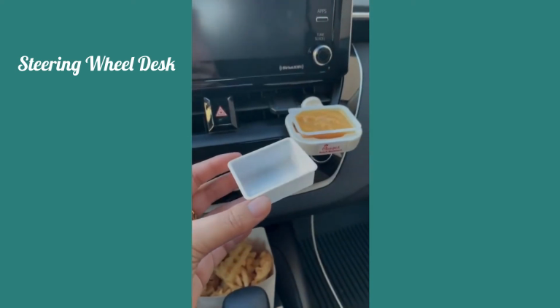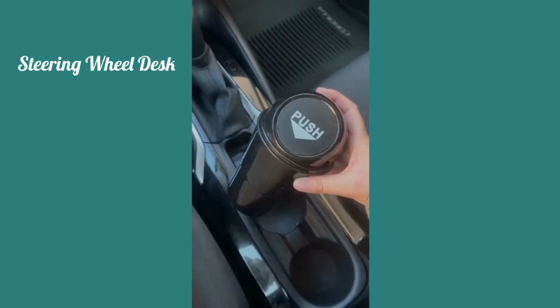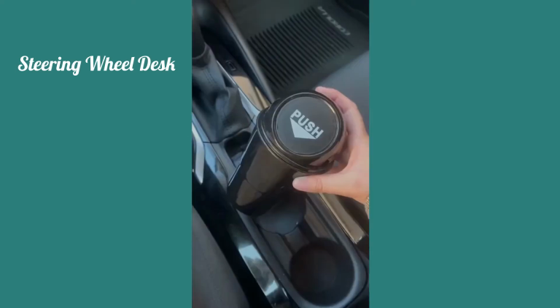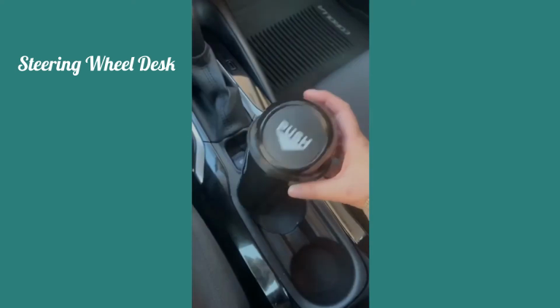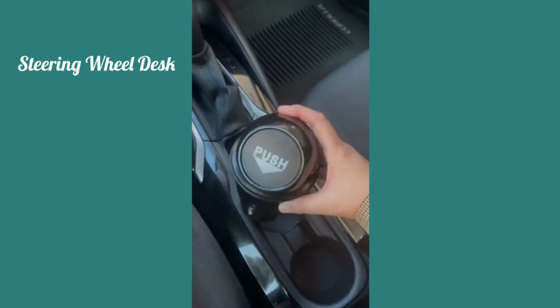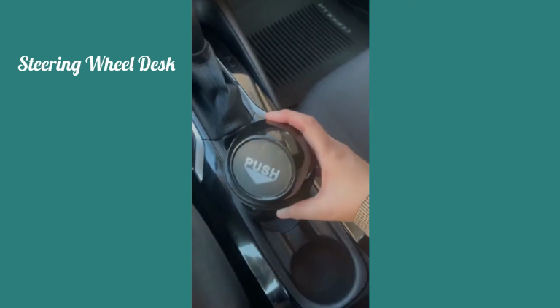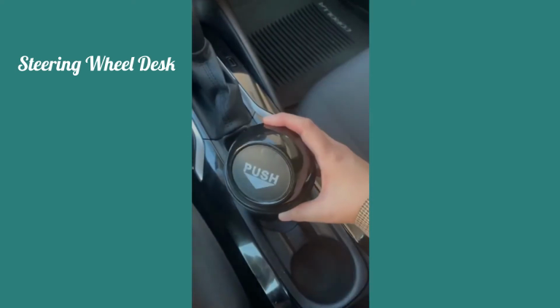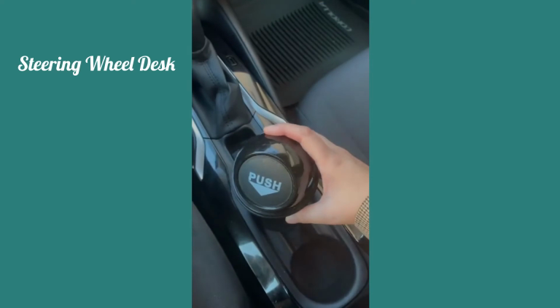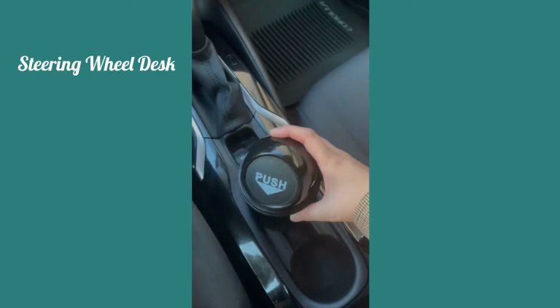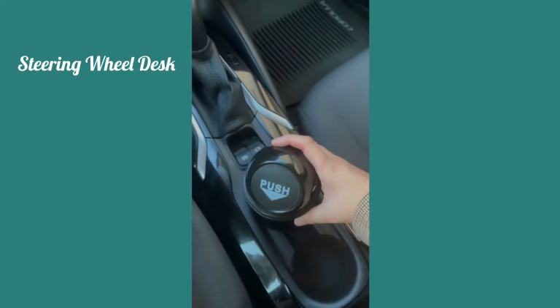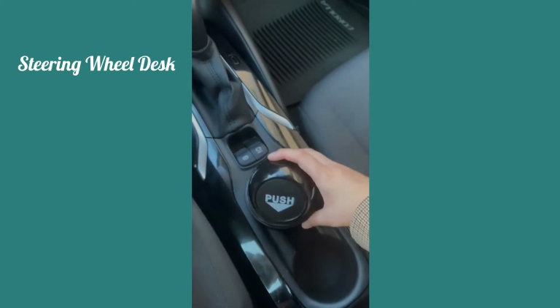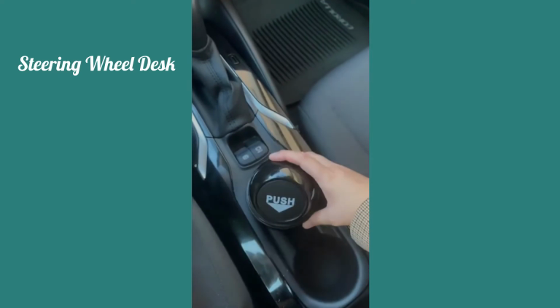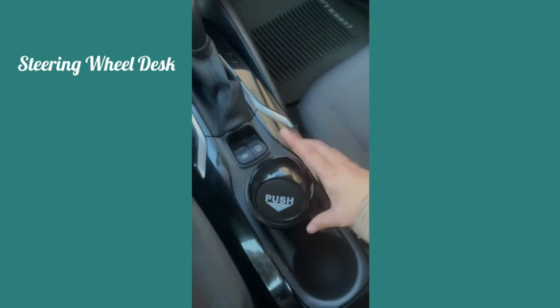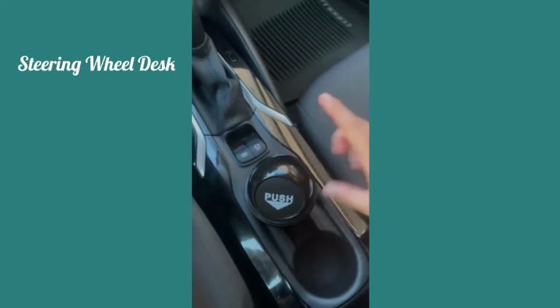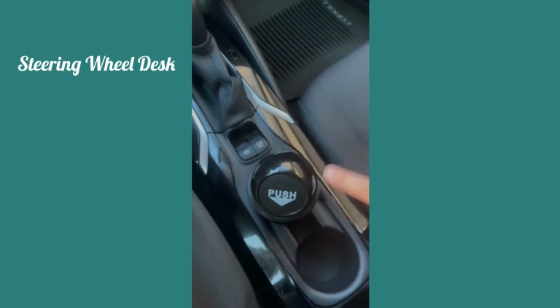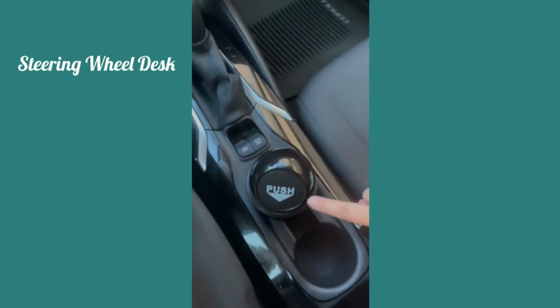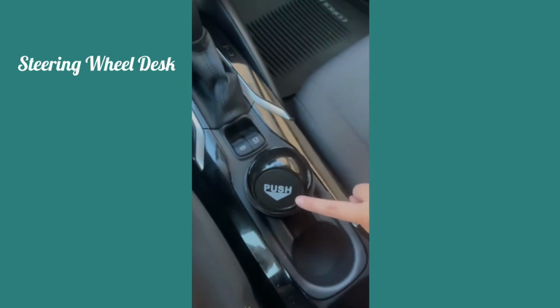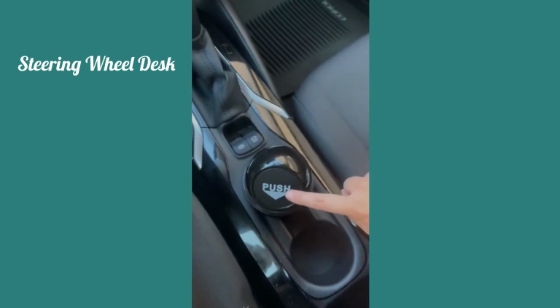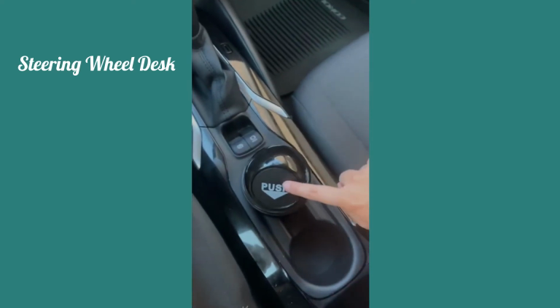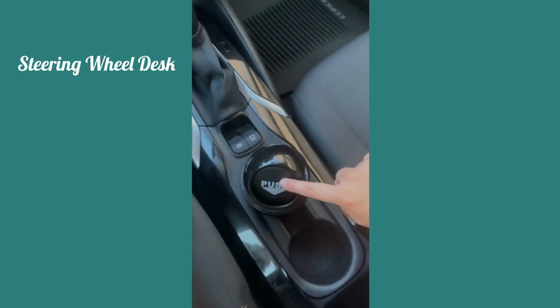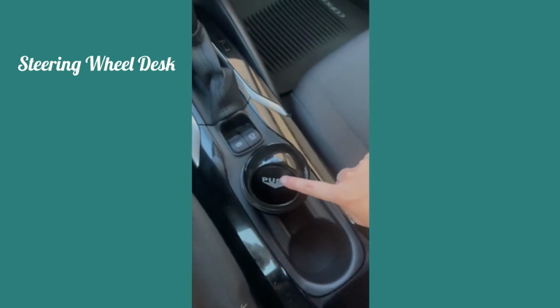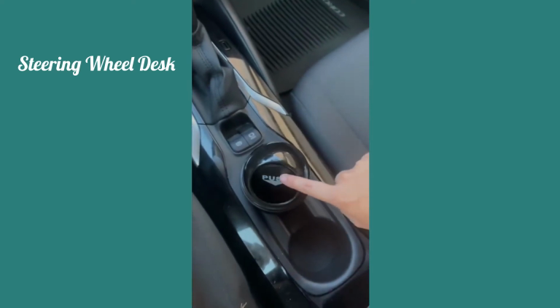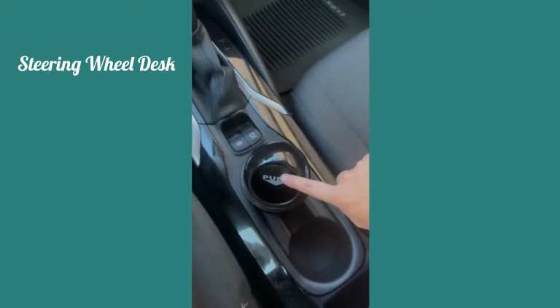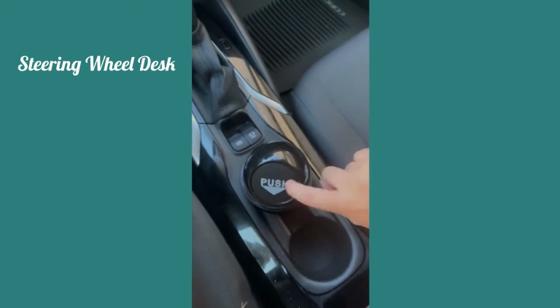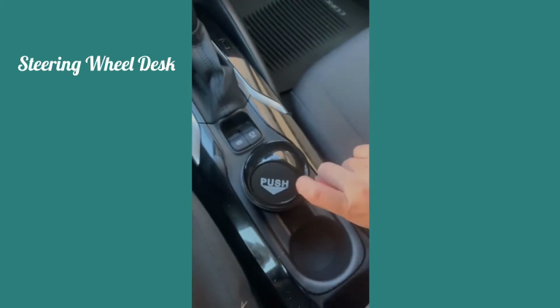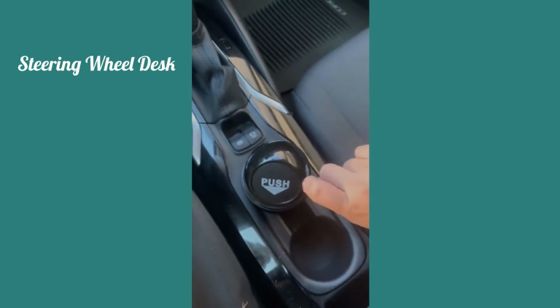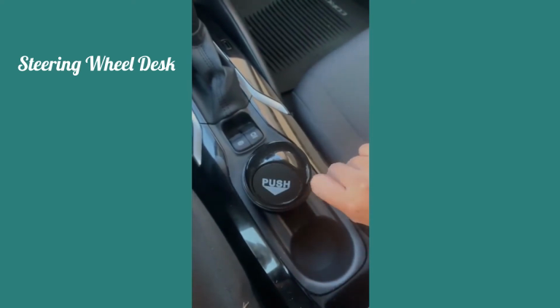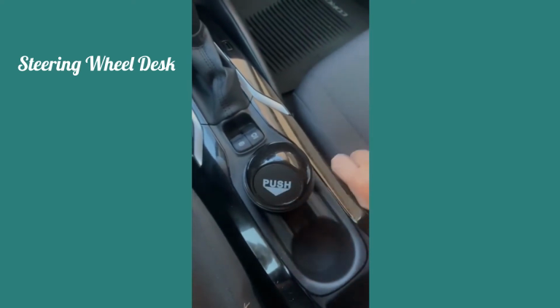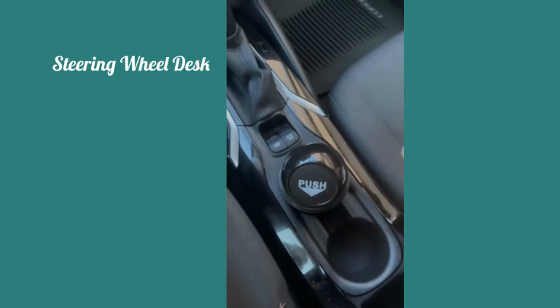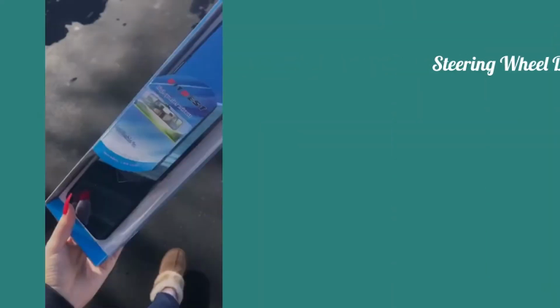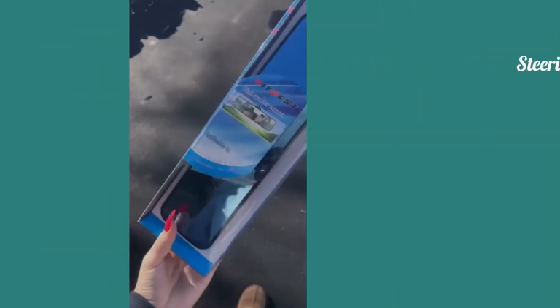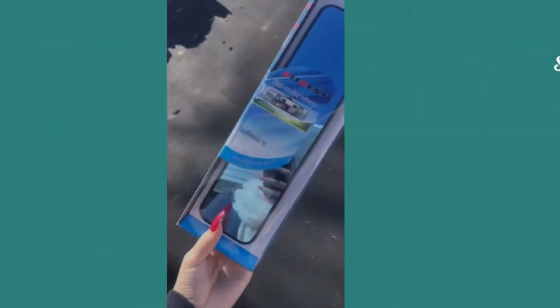Finally, there's my cup holder trash bin. I hate having trash in my car so this keeps my car a little bit more tidy.